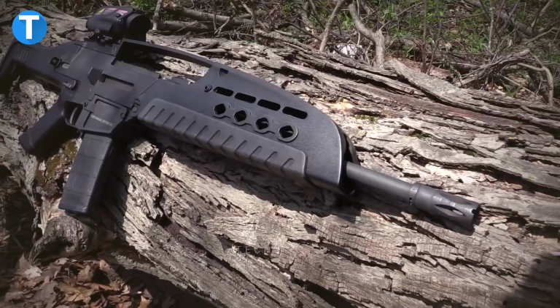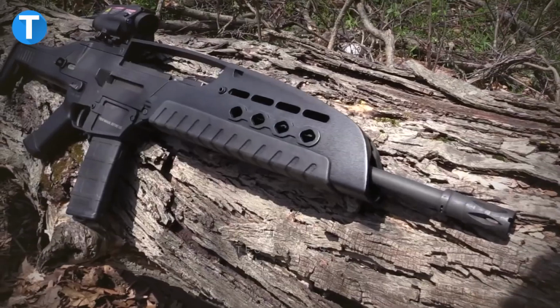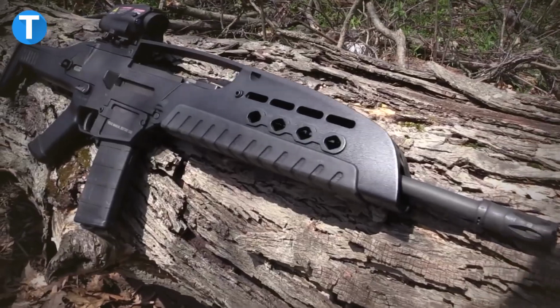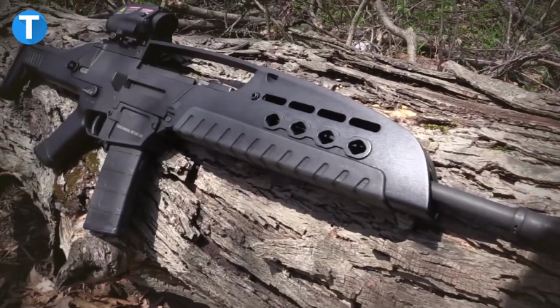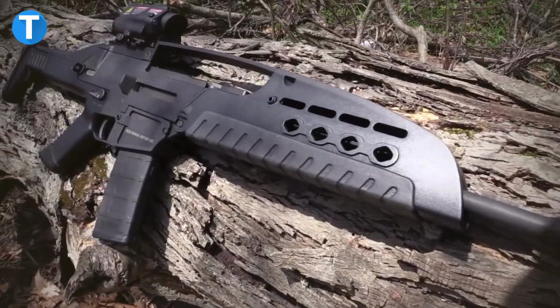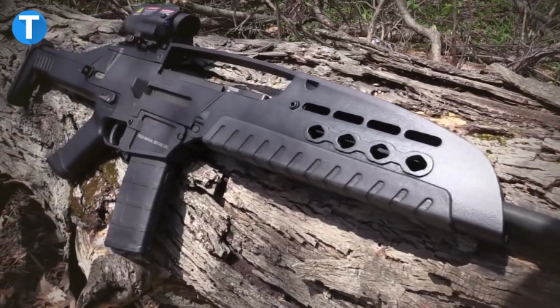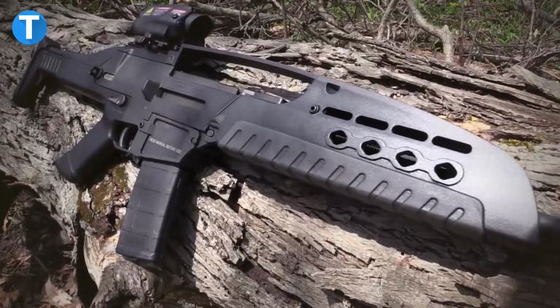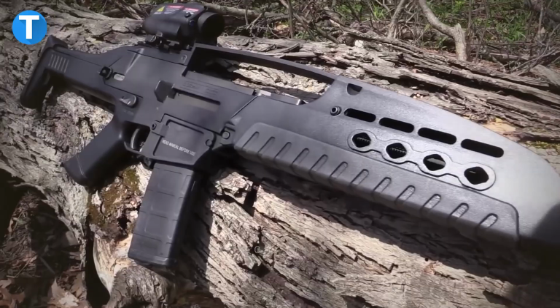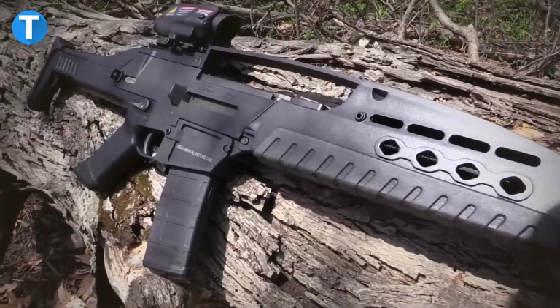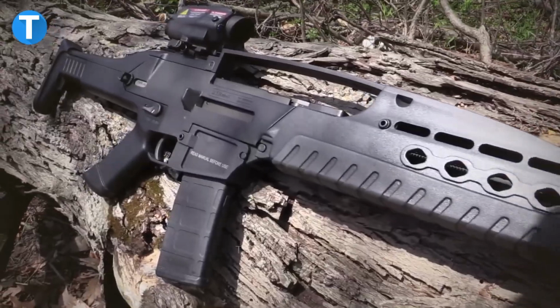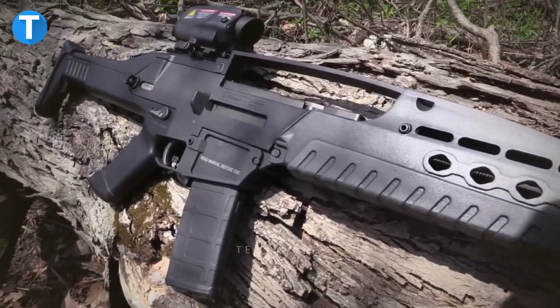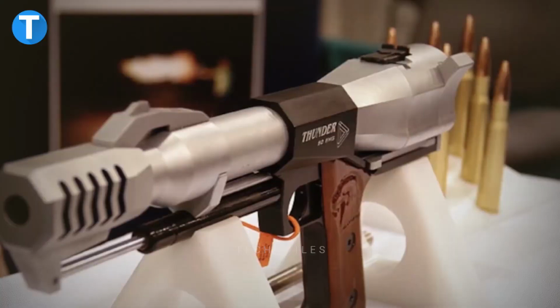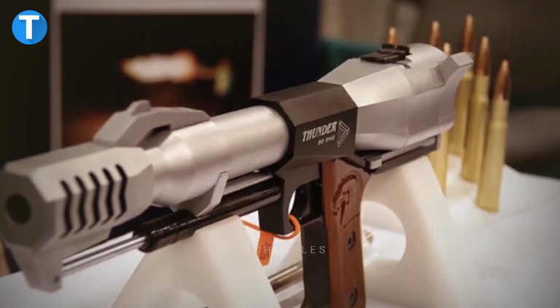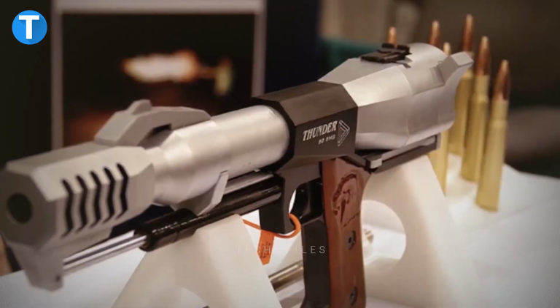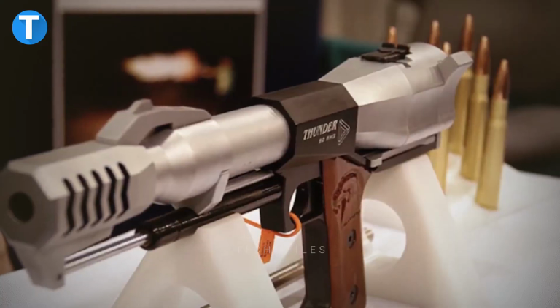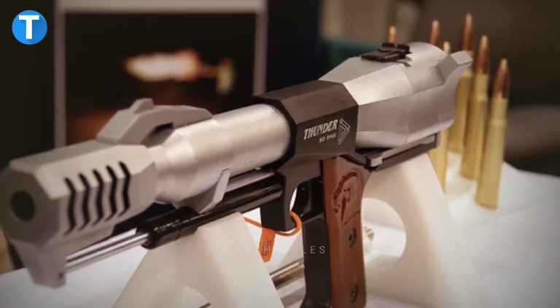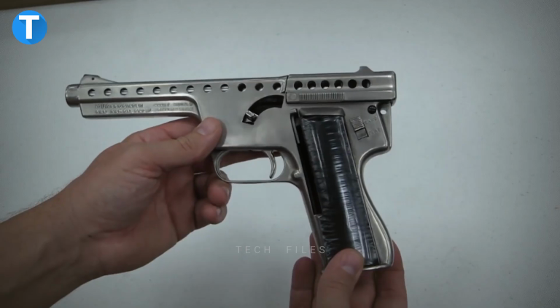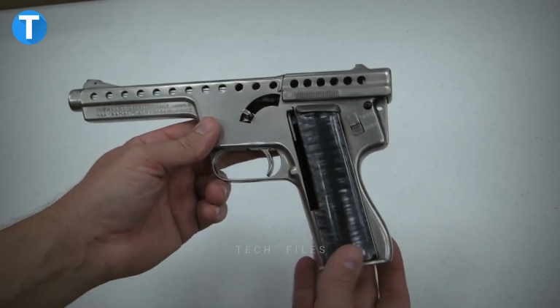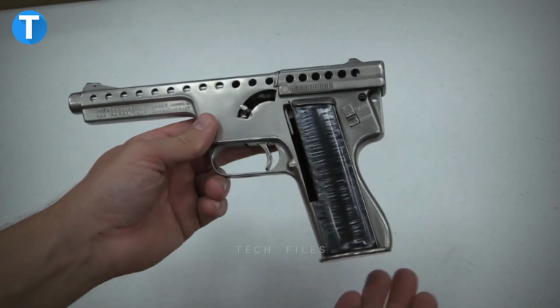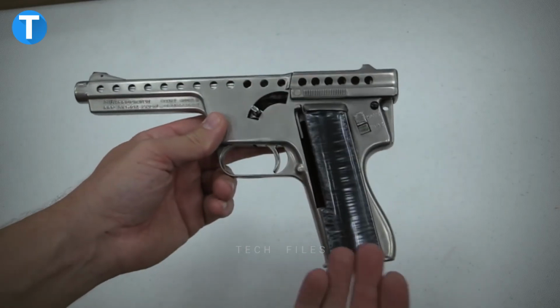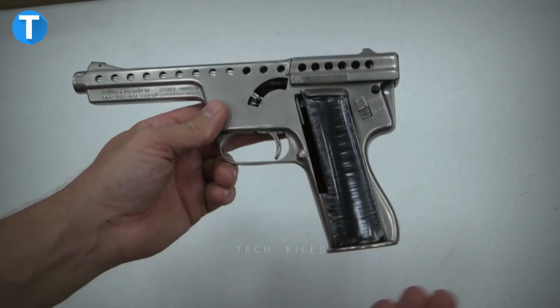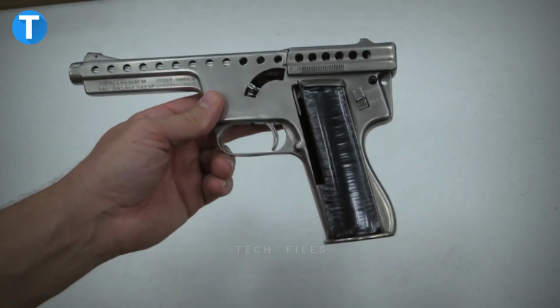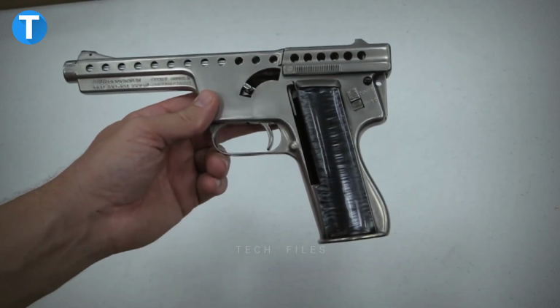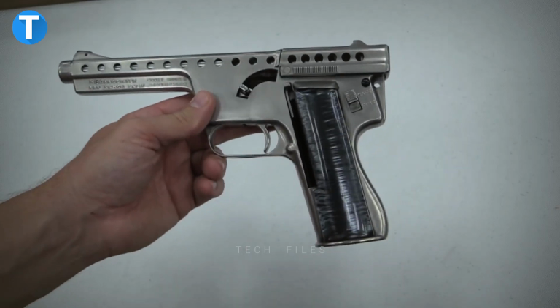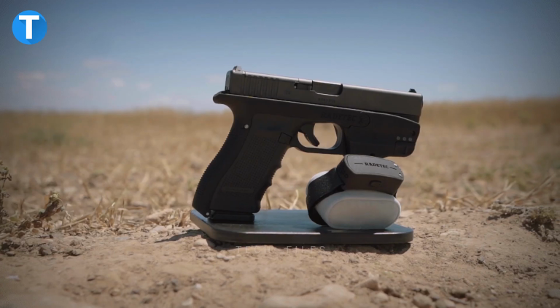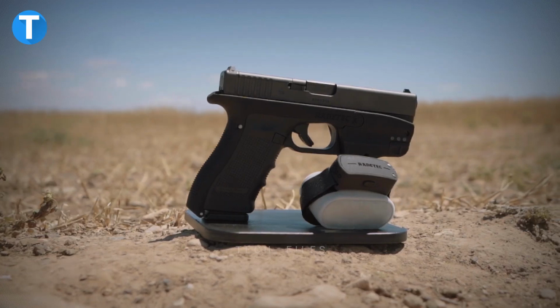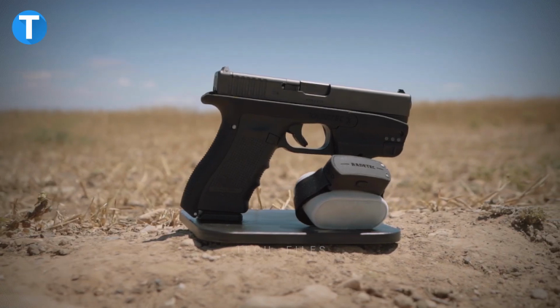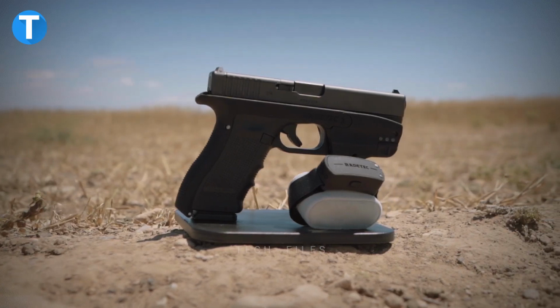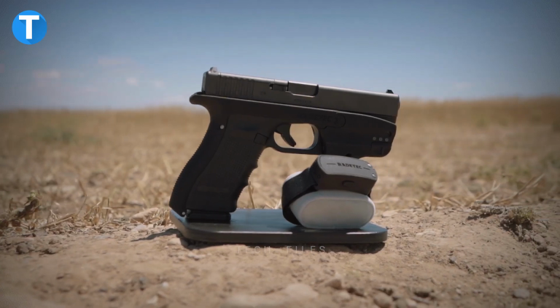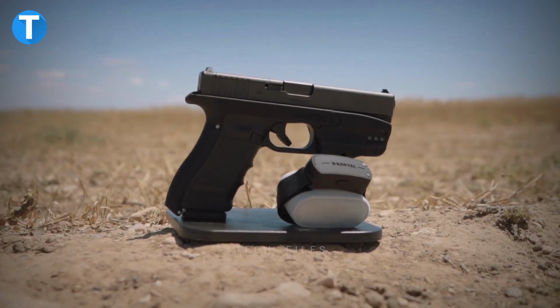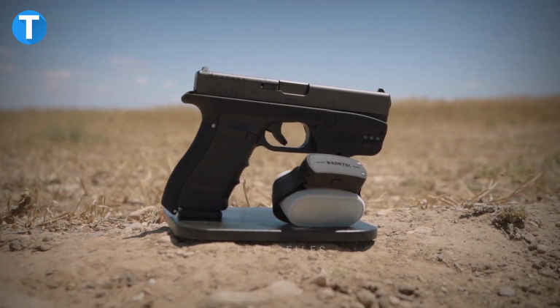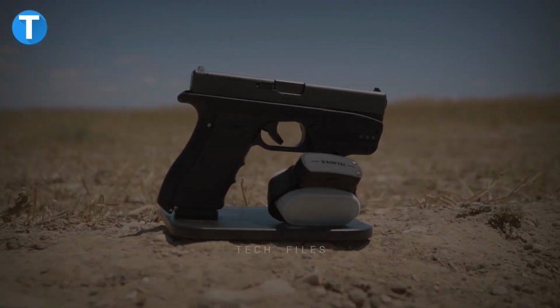Get ready to see some unusual weapons you most probably haven't seen yet. No time, let's dive right in.